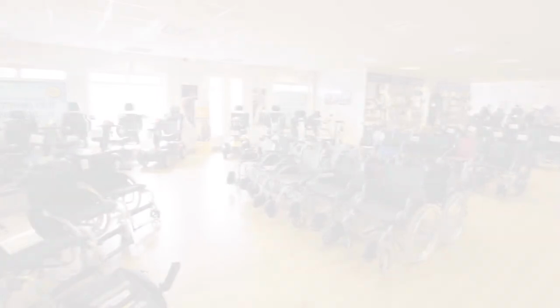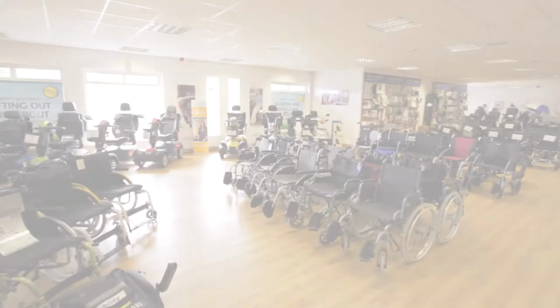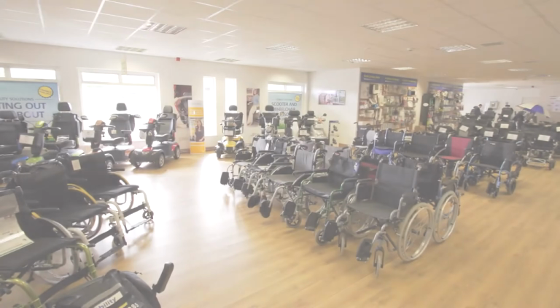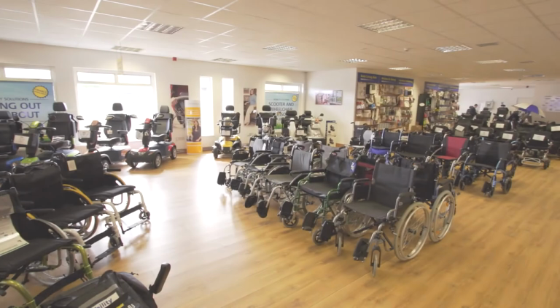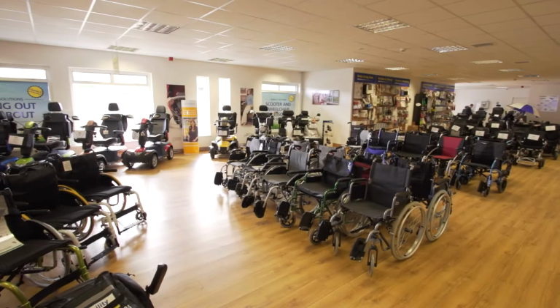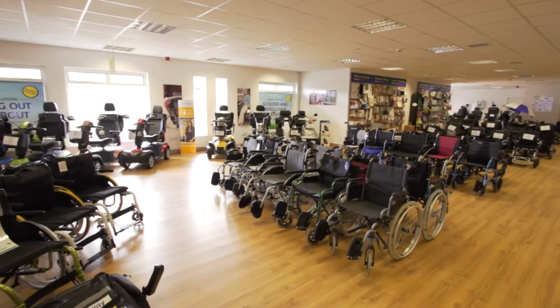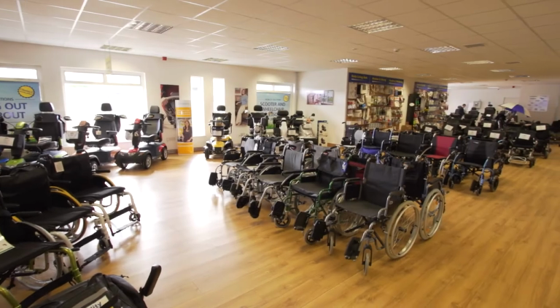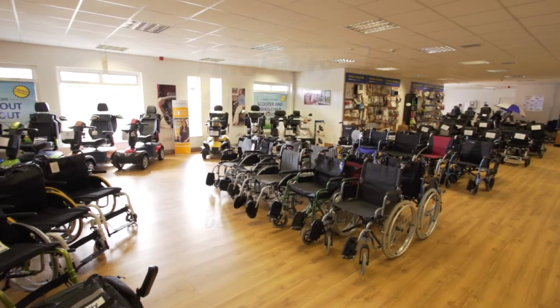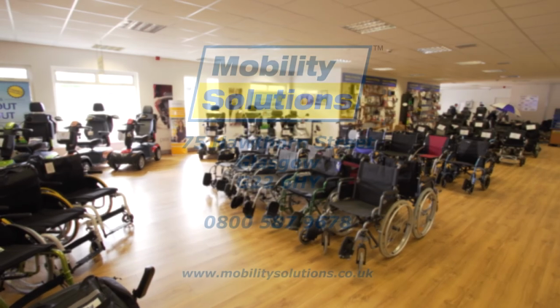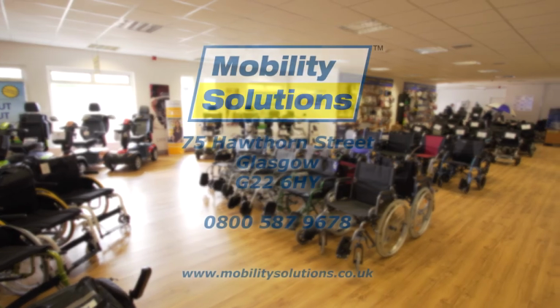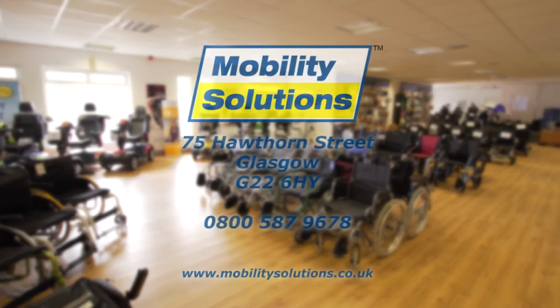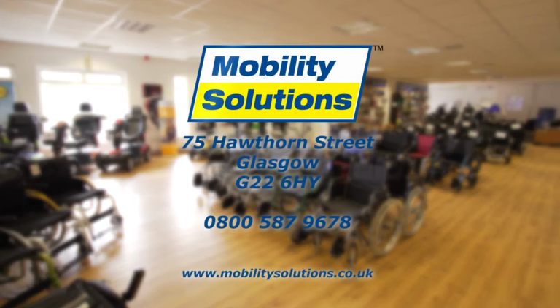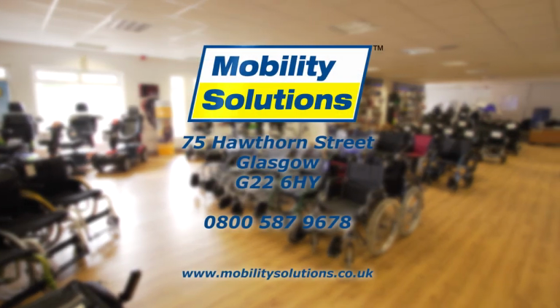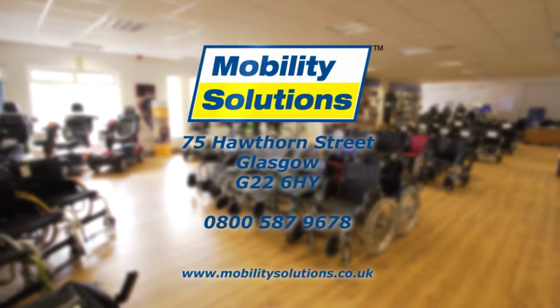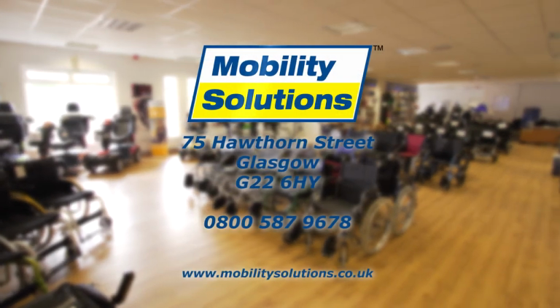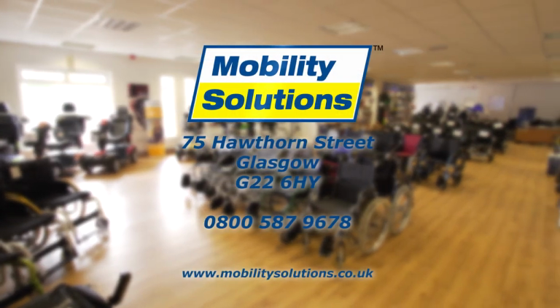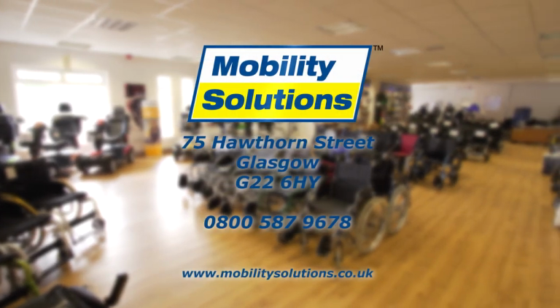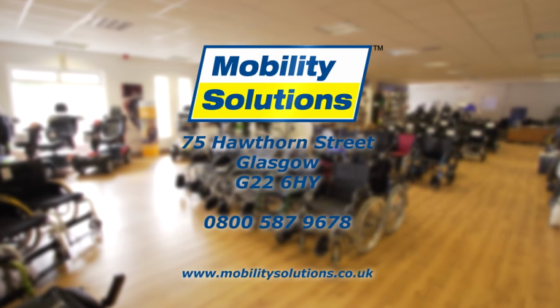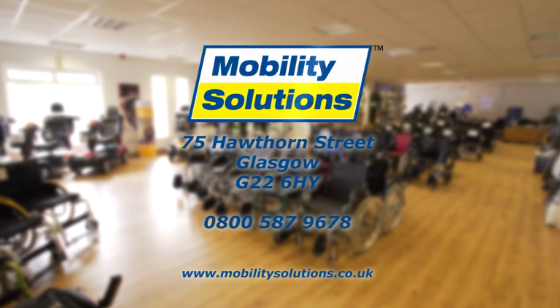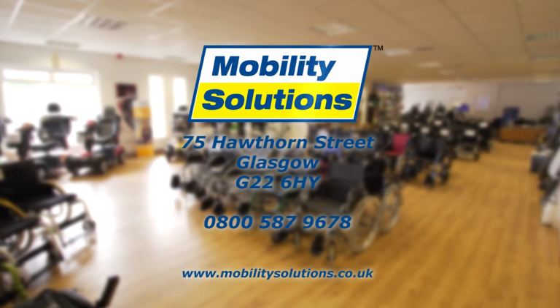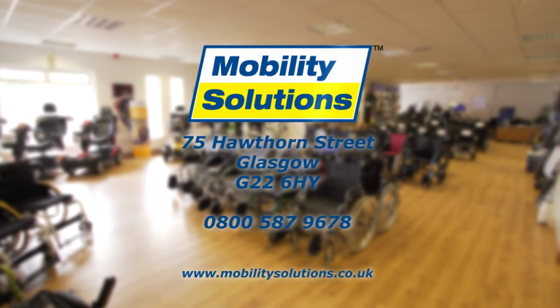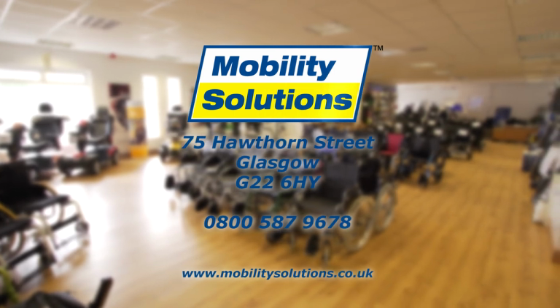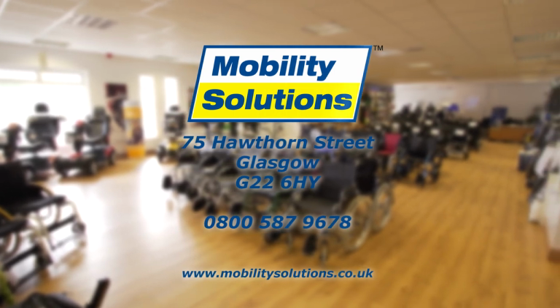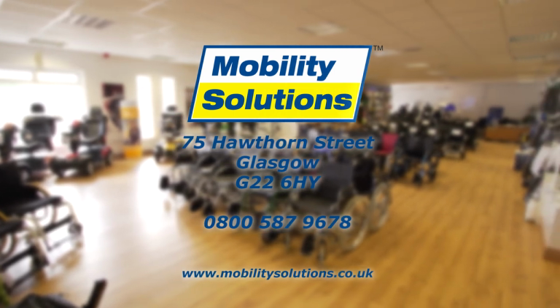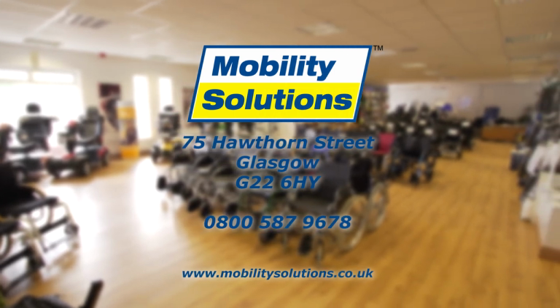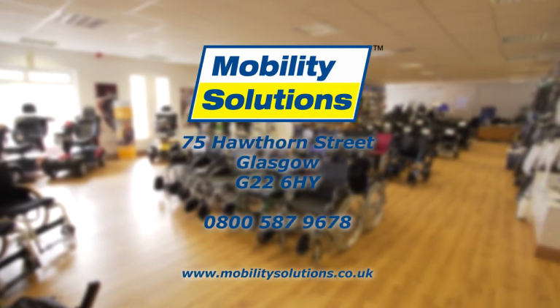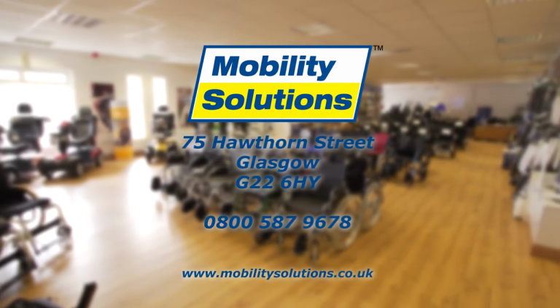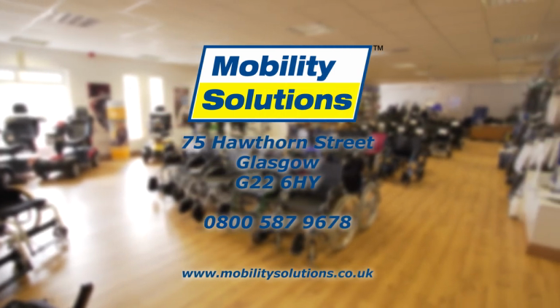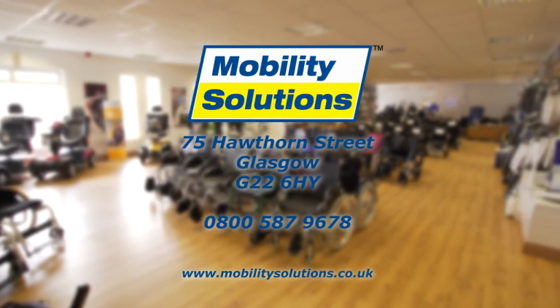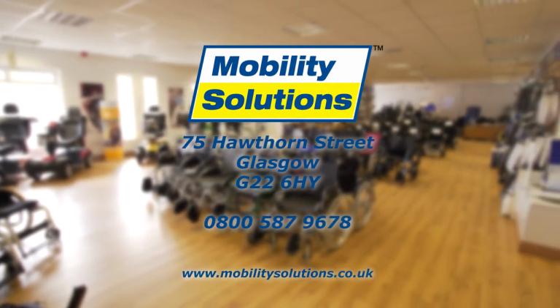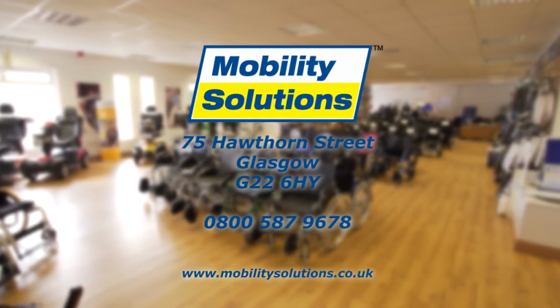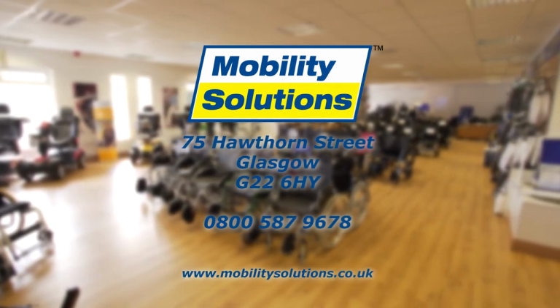To try the iGo for yourself in our spacious showroom, please visit us at 75 Hawthorne Street, Glasgow. We are open 7 days a week.